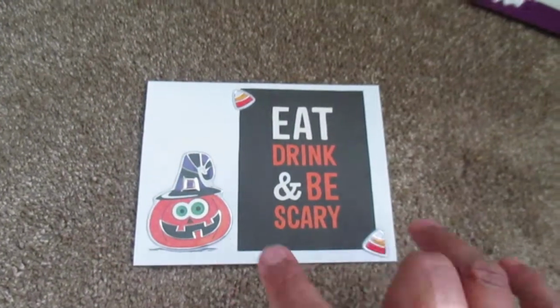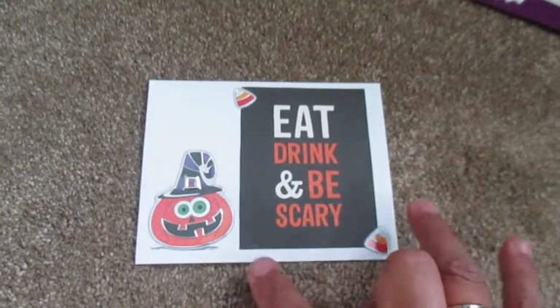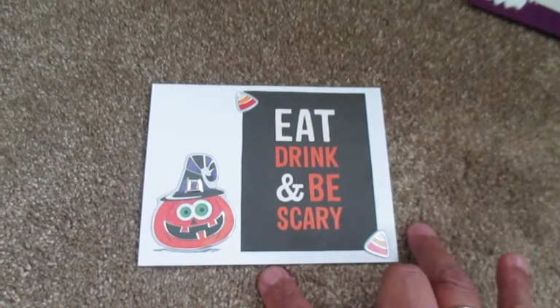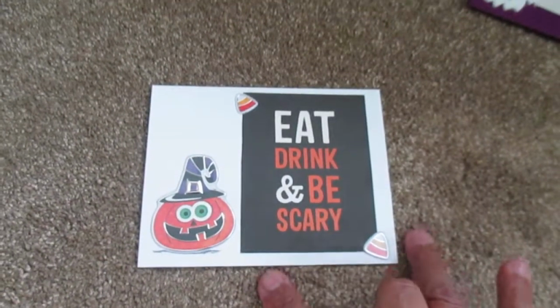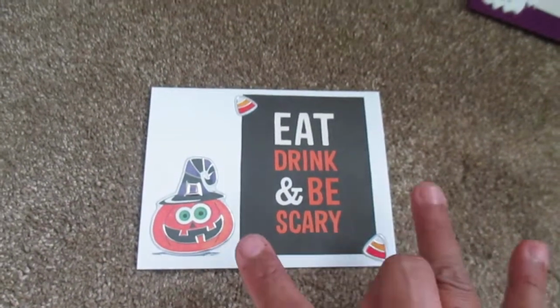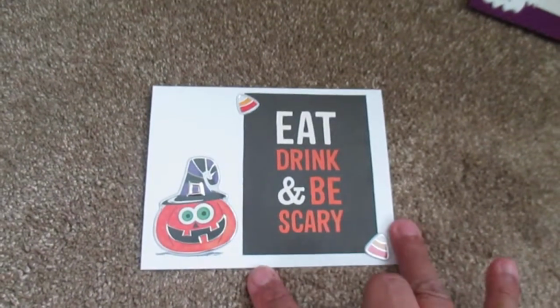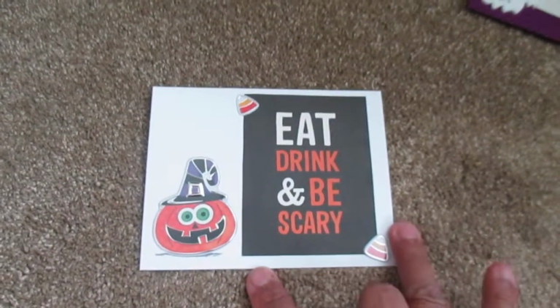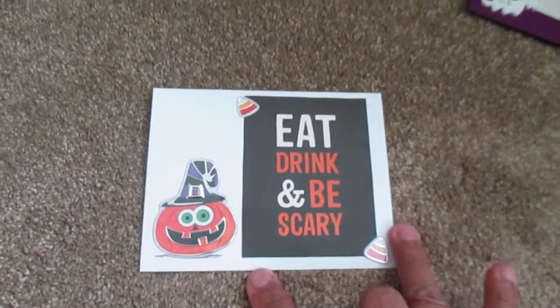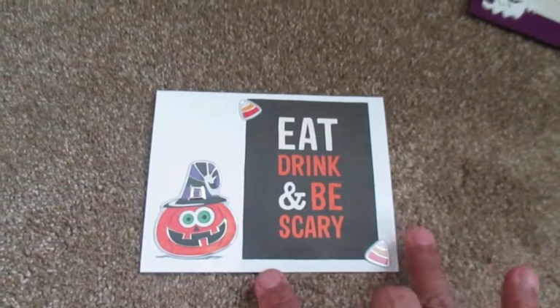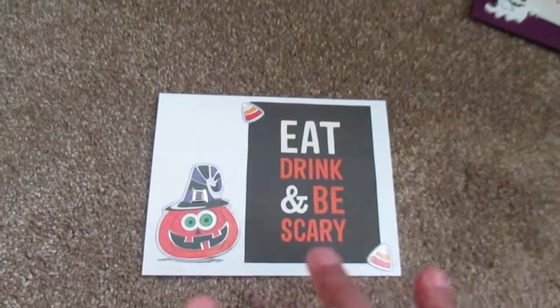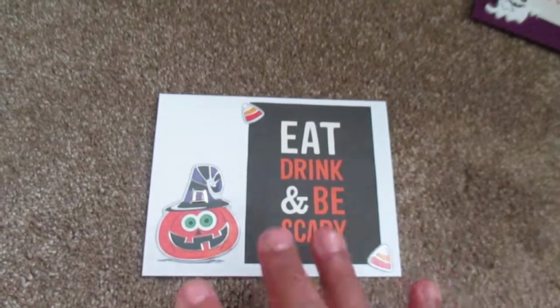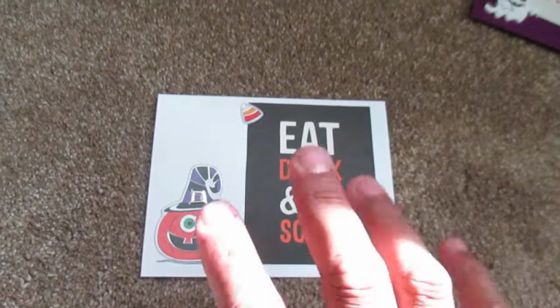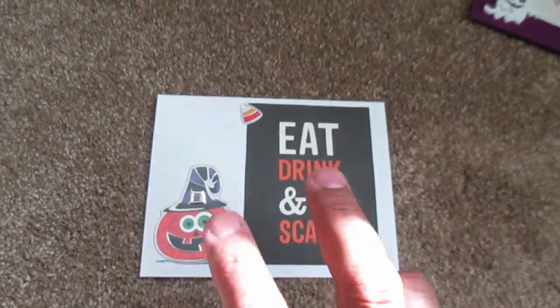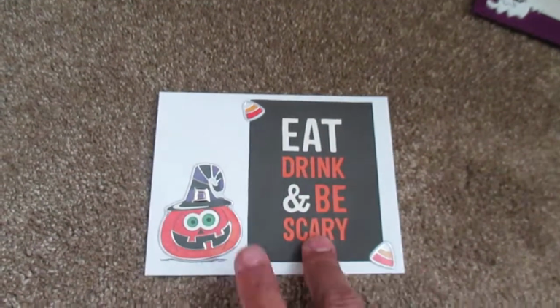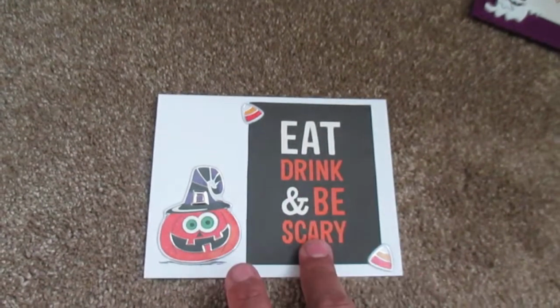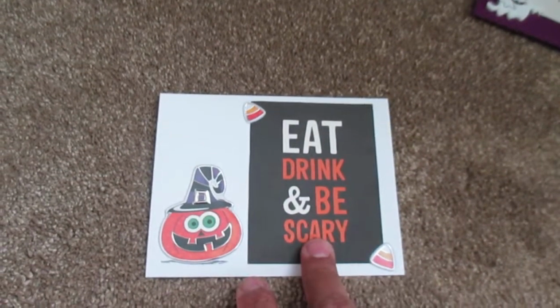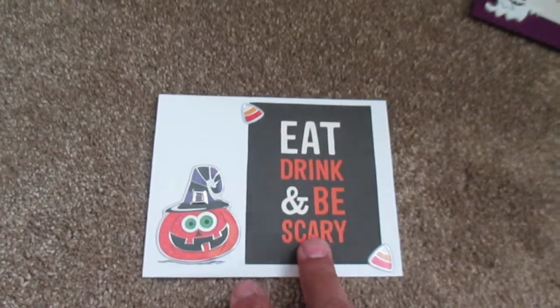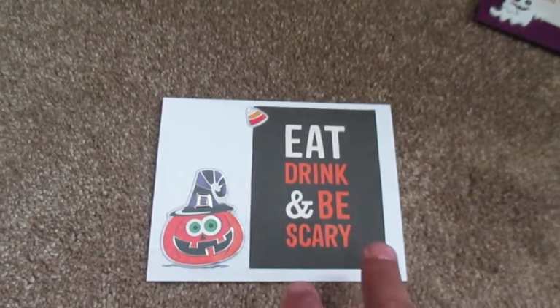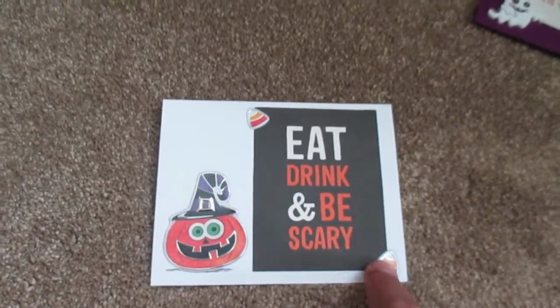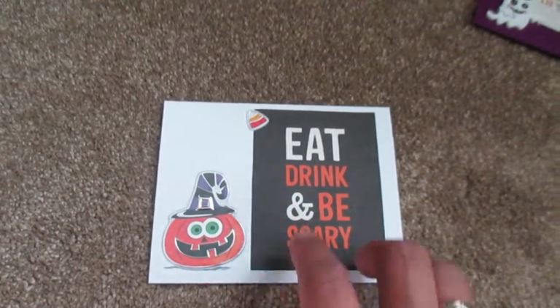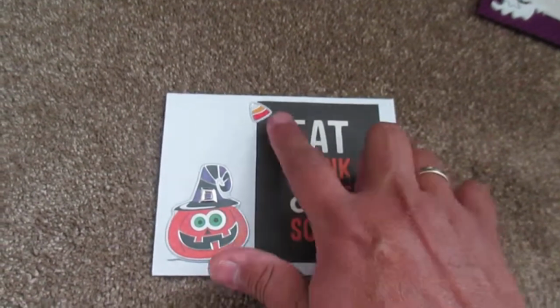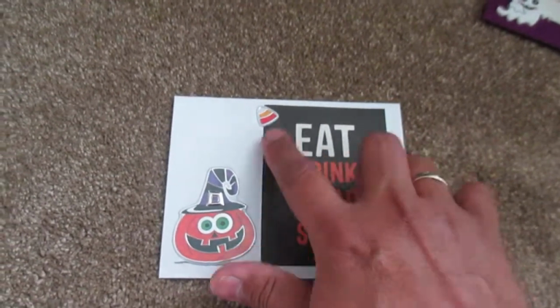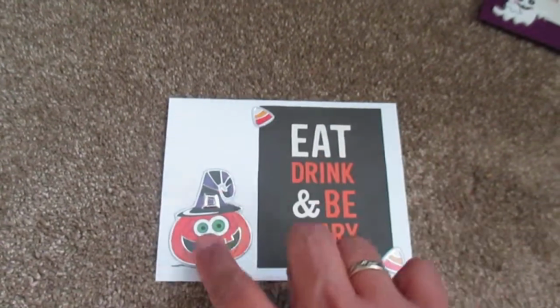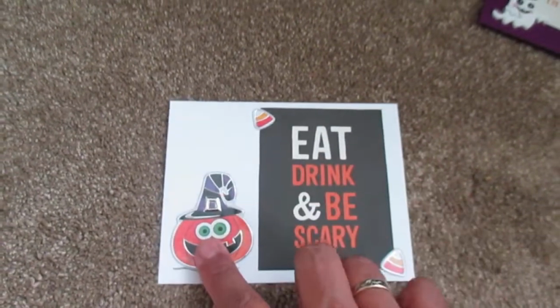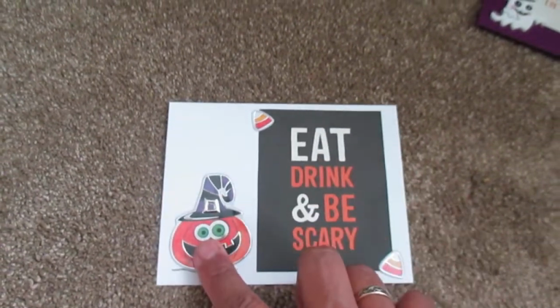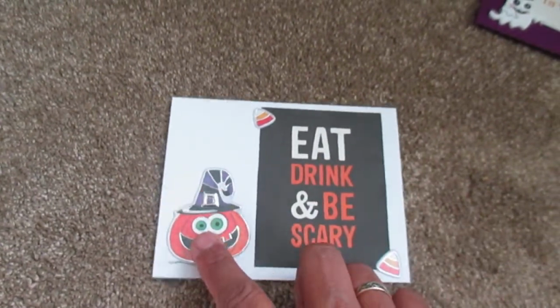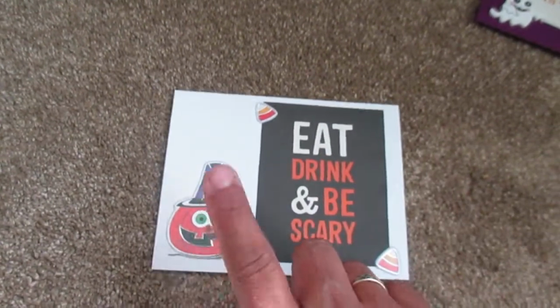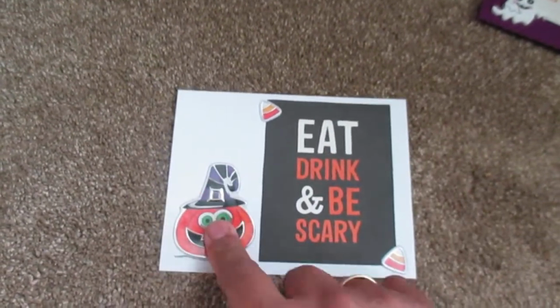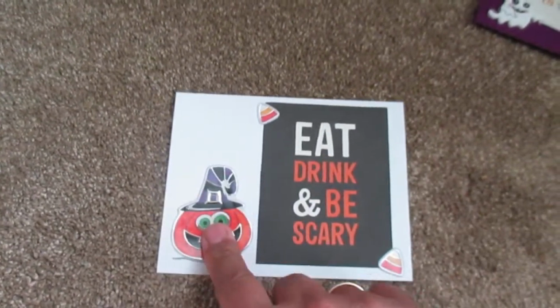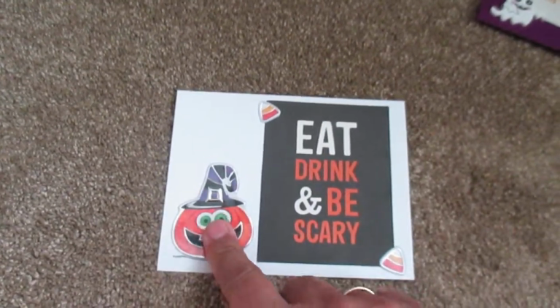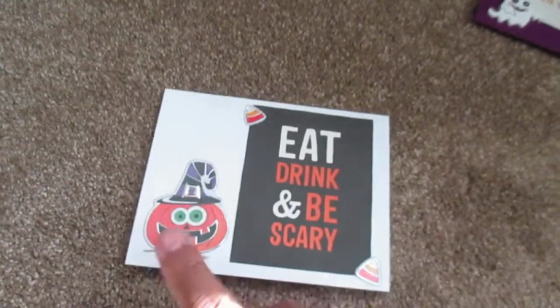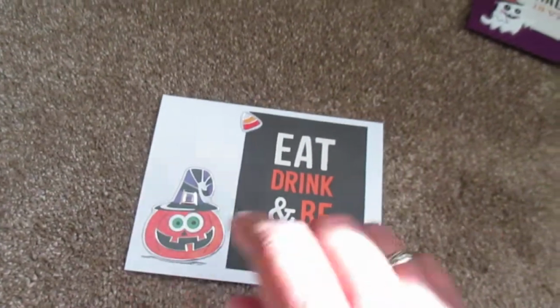Next, my basic white cardstock, the saying, threw a couple pieces of candy on it, and Dollar Store sticker.